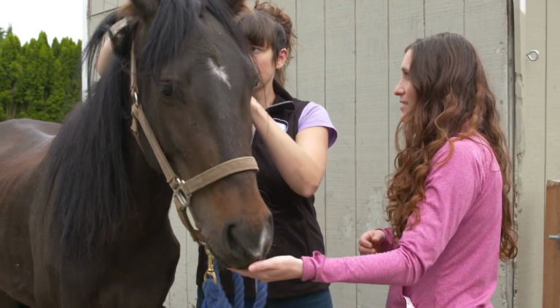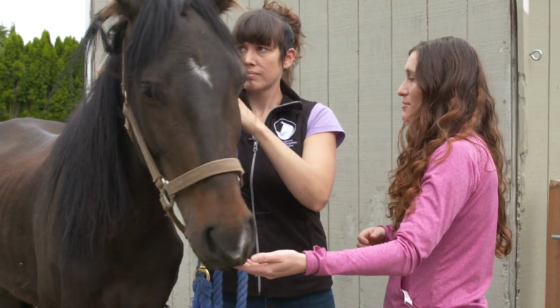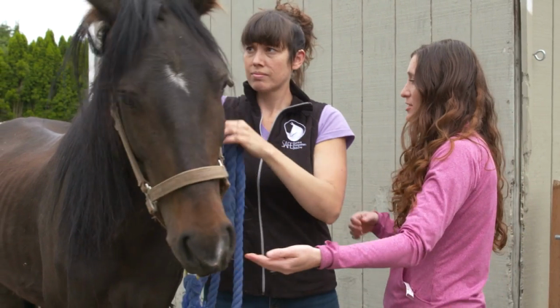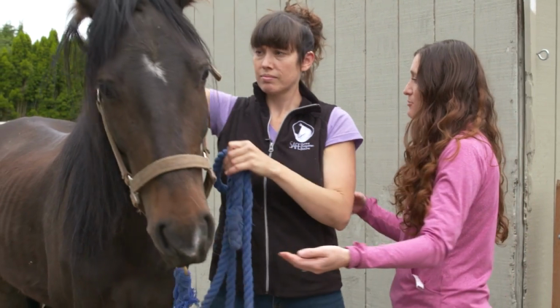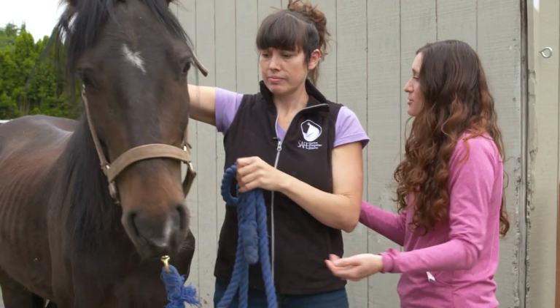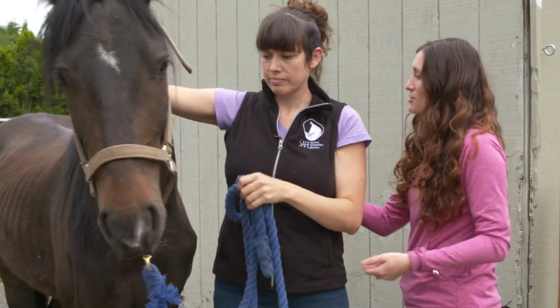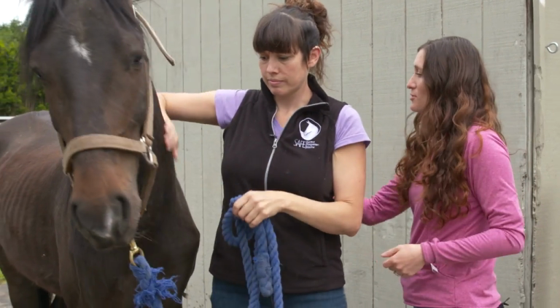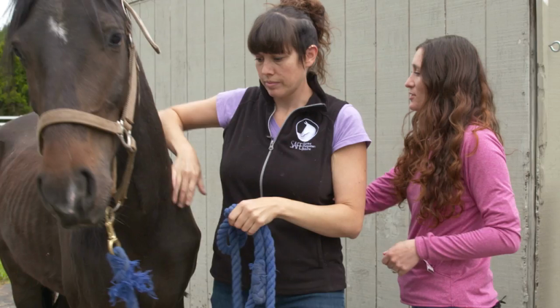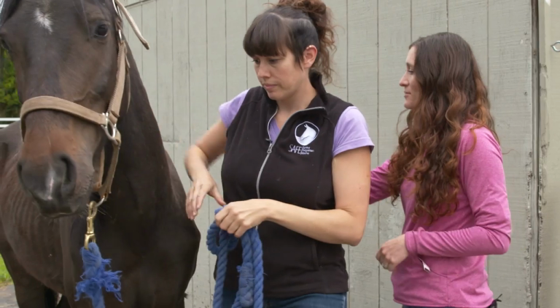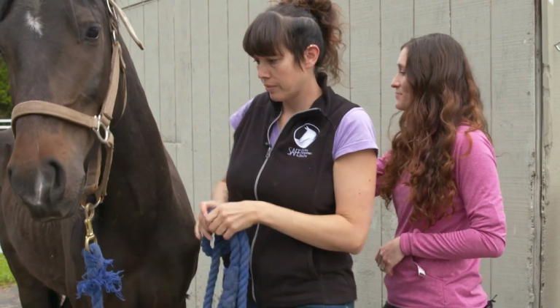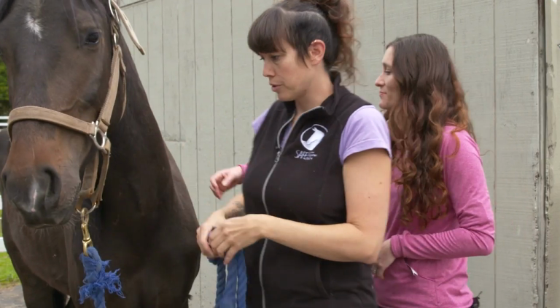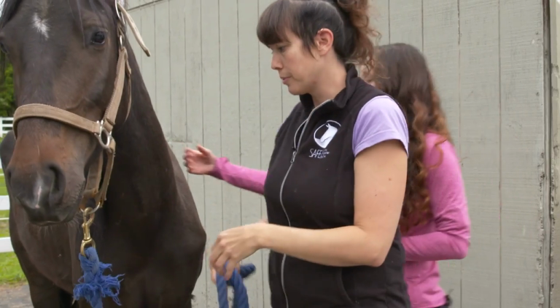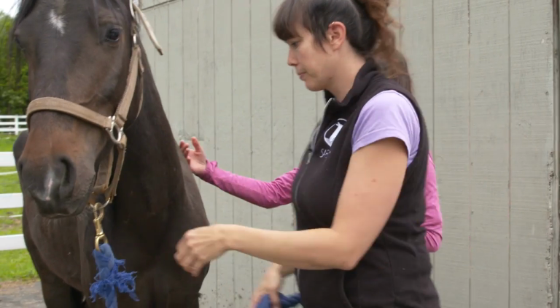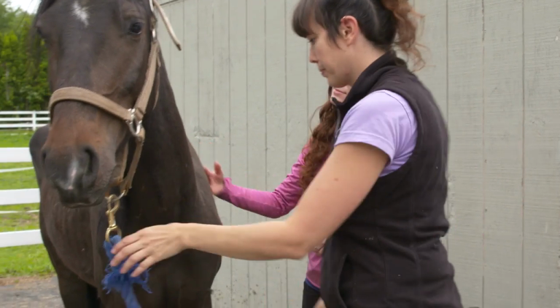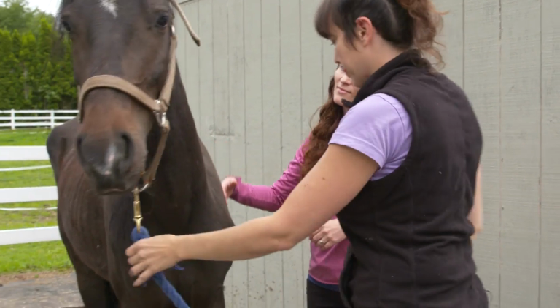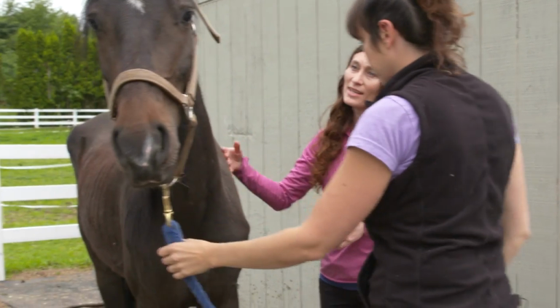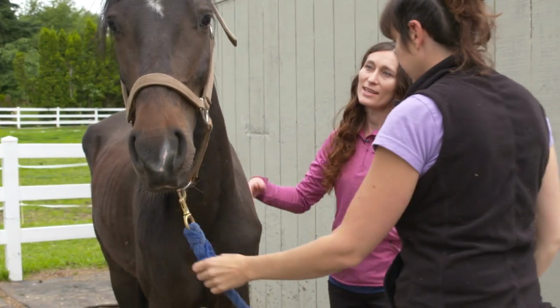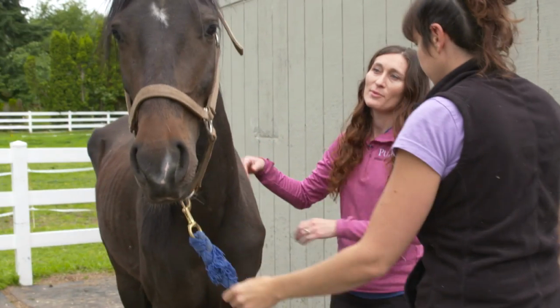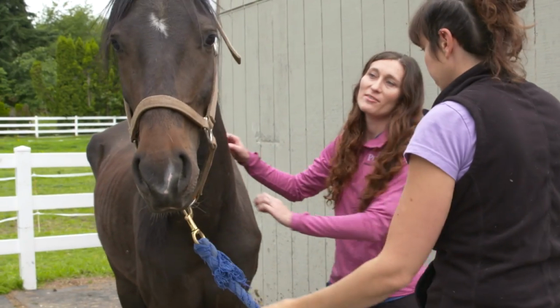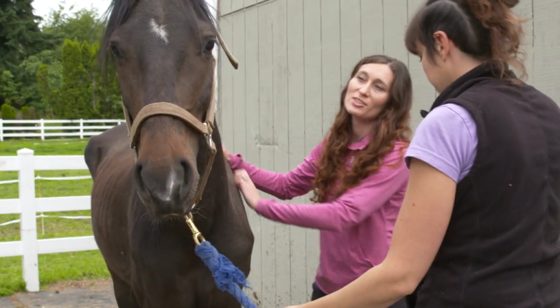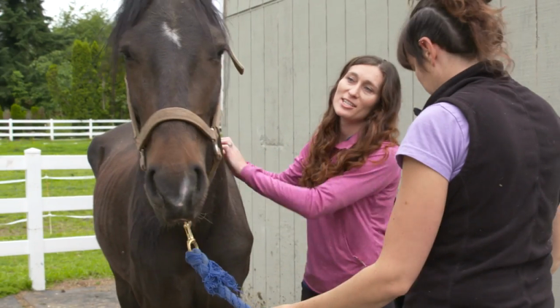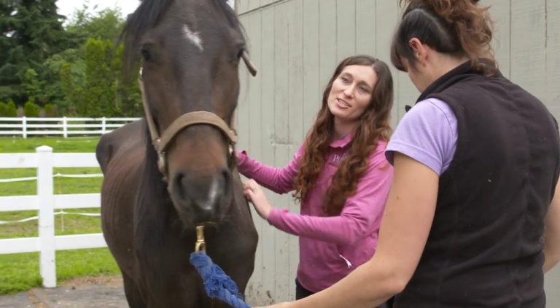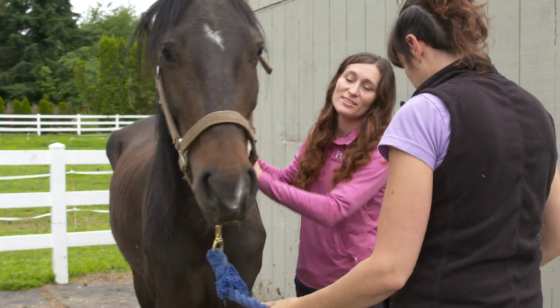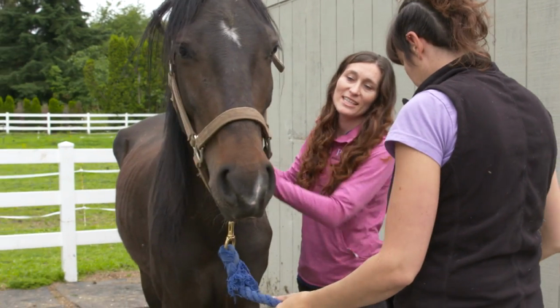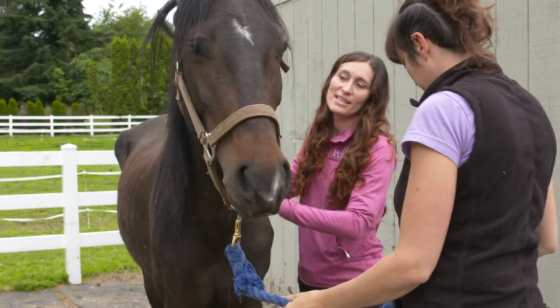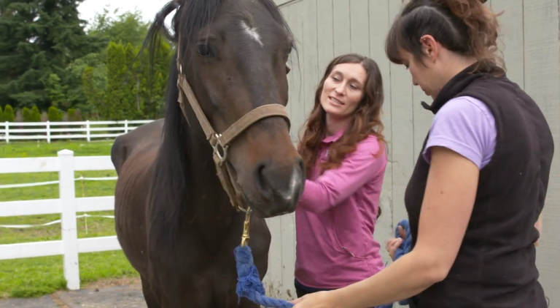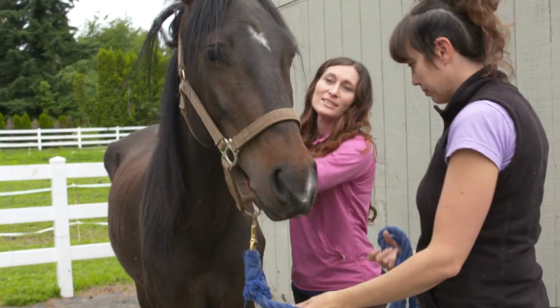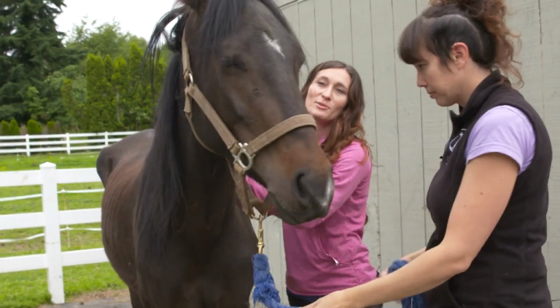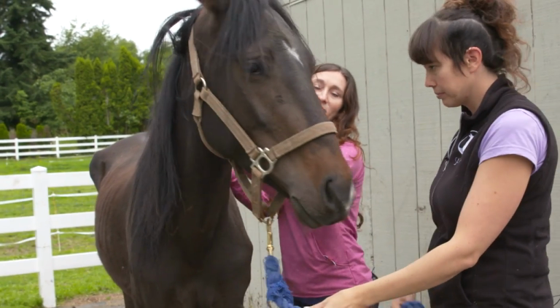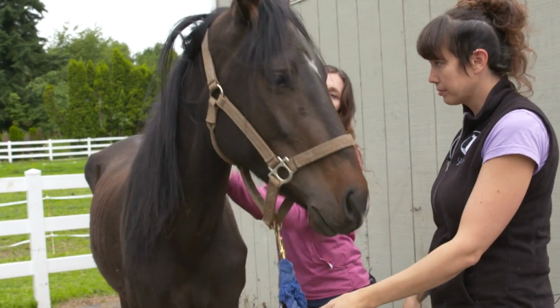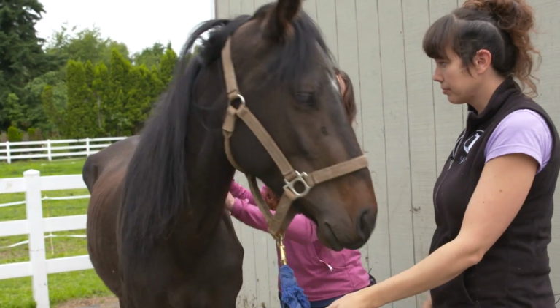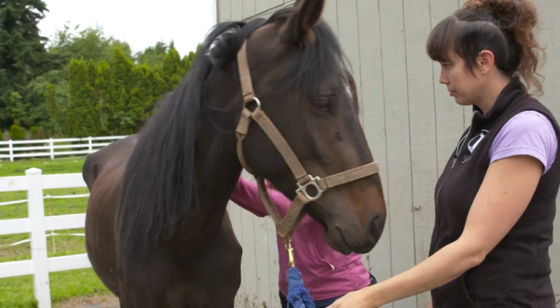I'm just going to approach his shoulder. Can we give you a scratch just for a second? We'll become friends.